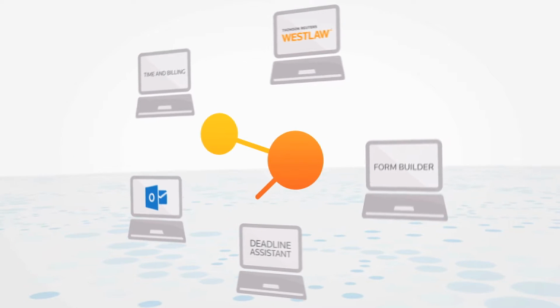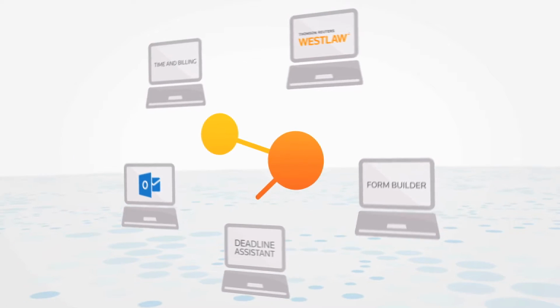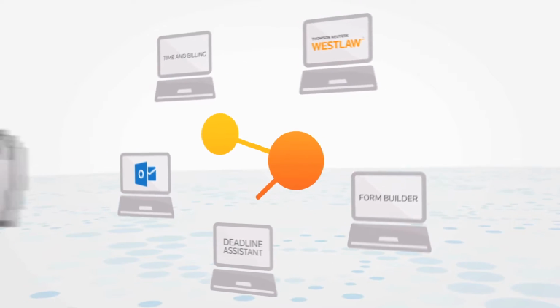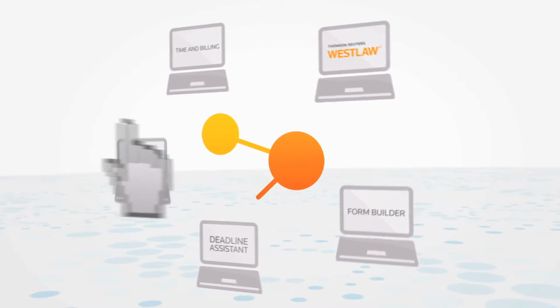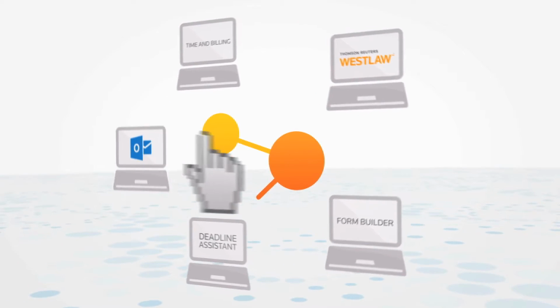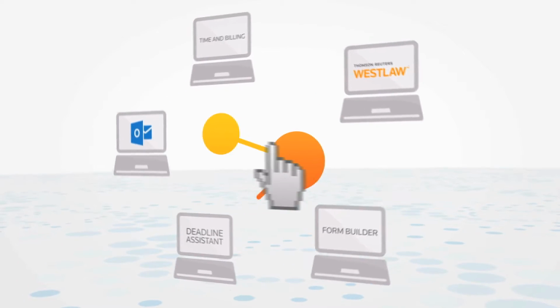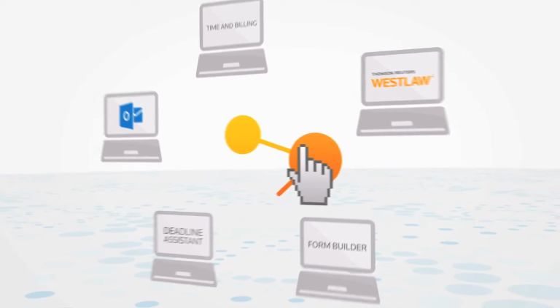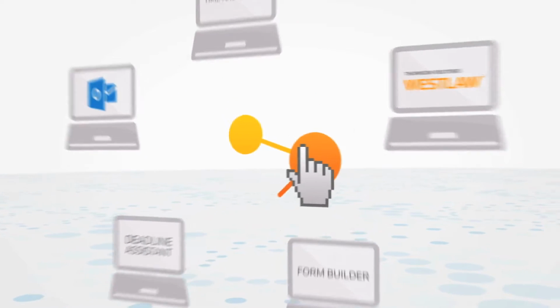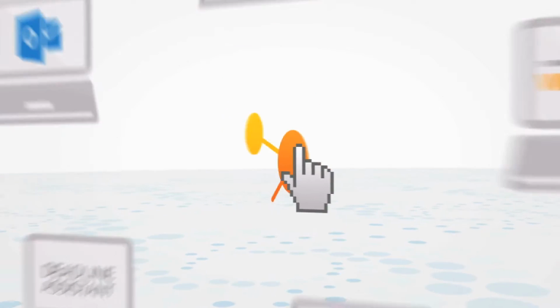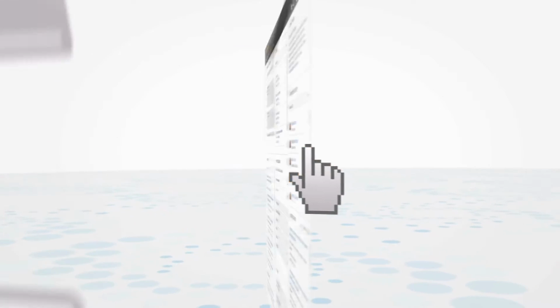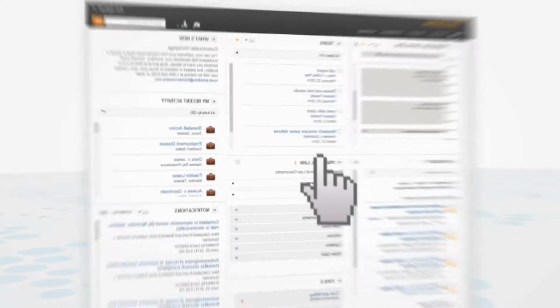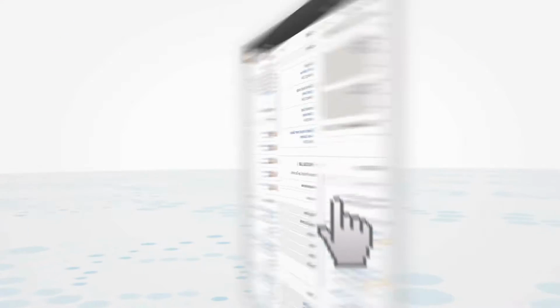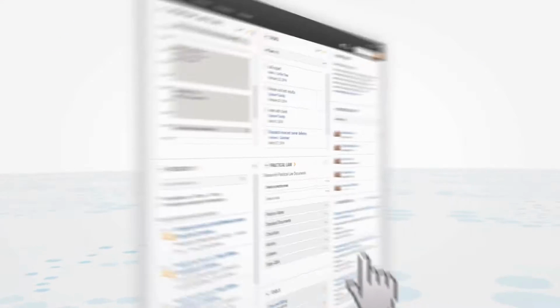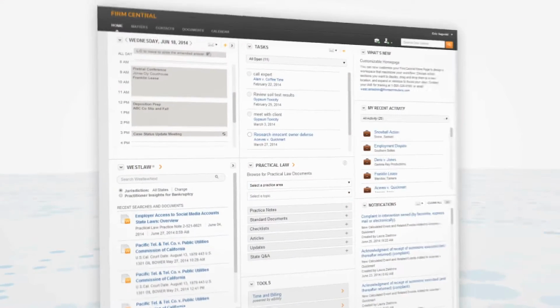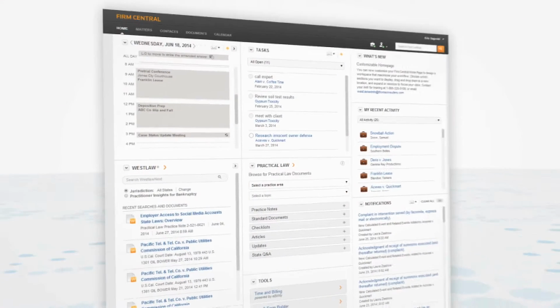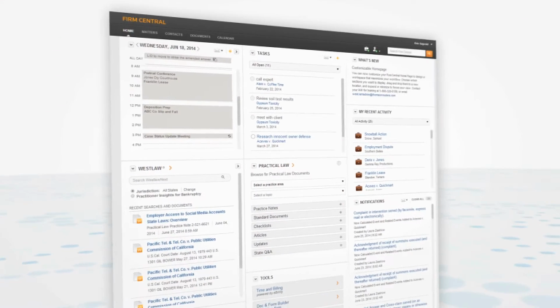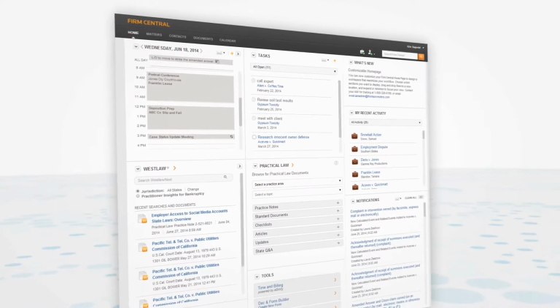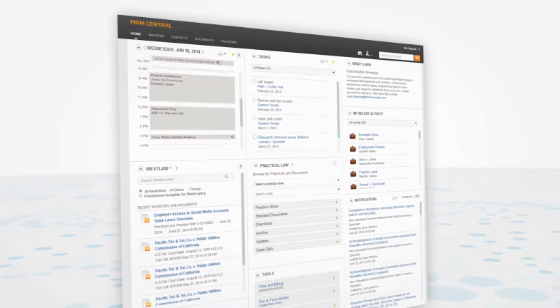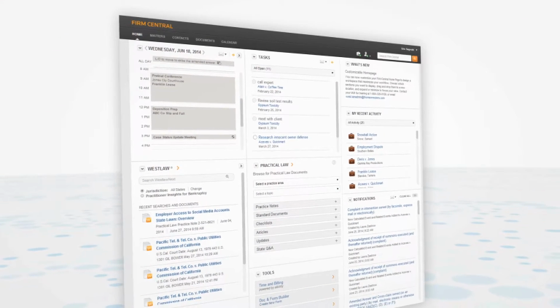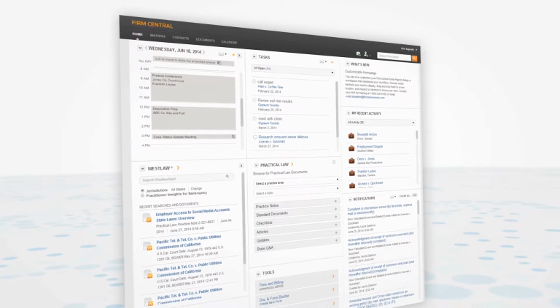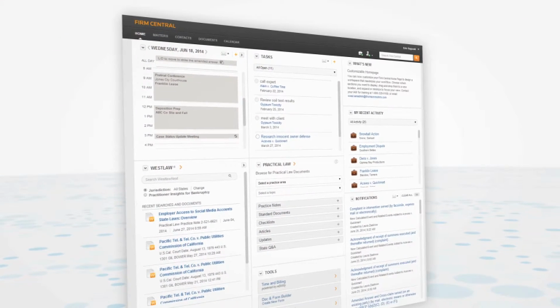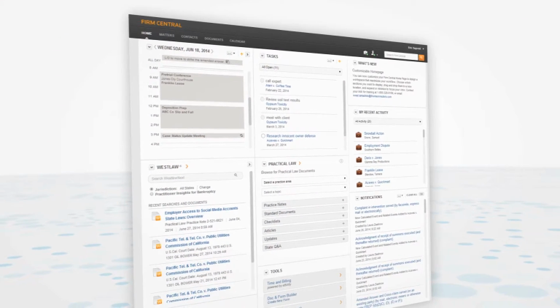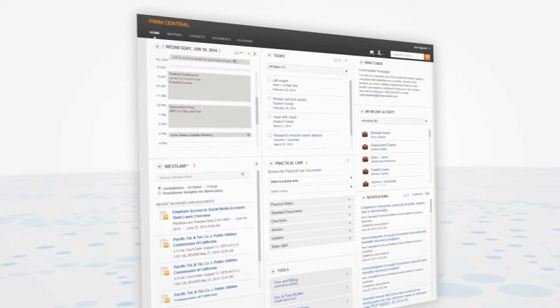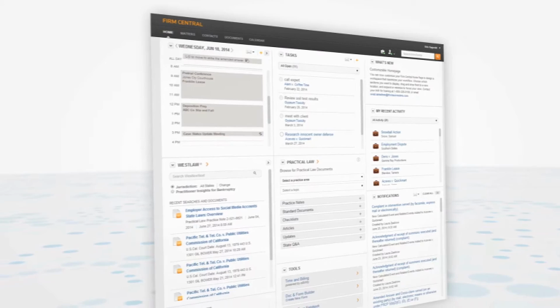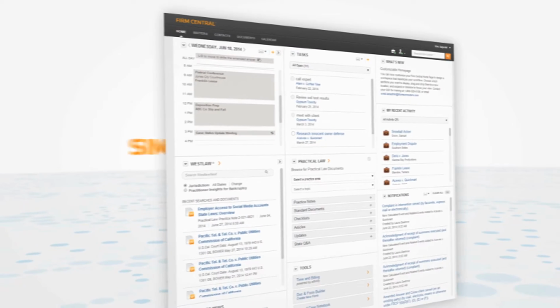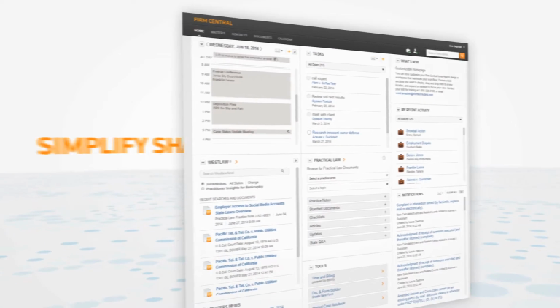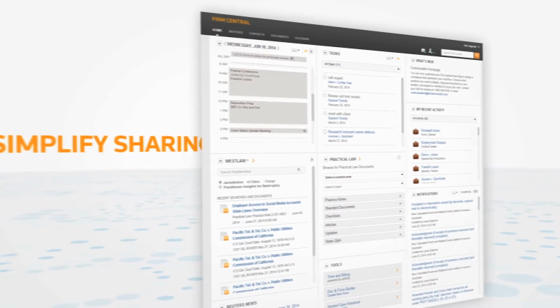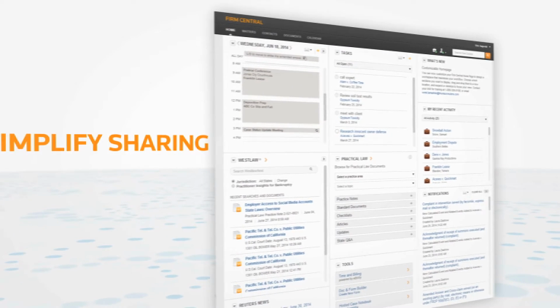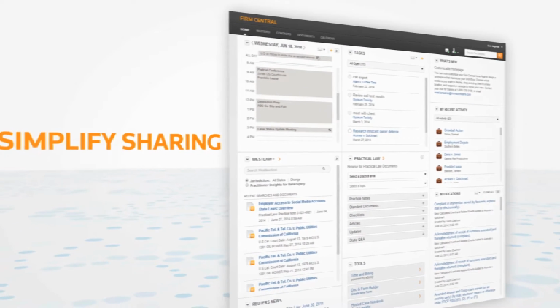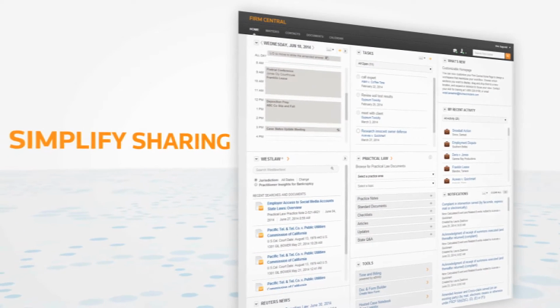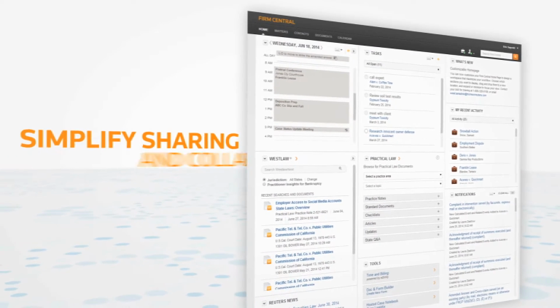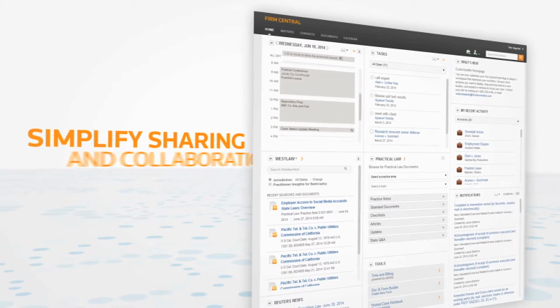A single login brings all of your solutions into an integrated environment, simplifying information sharing and collaboration.